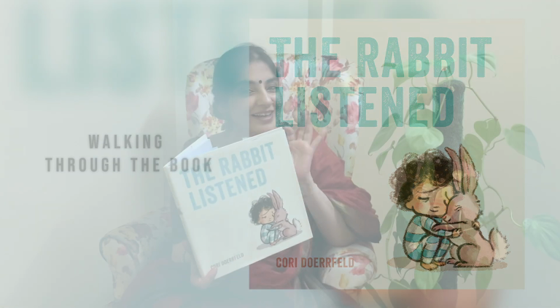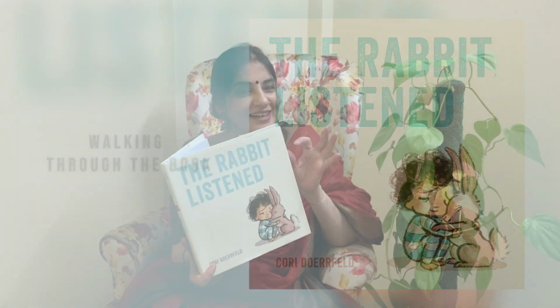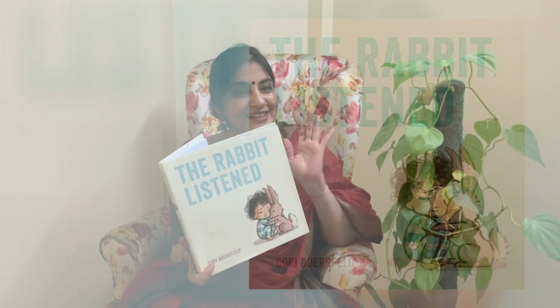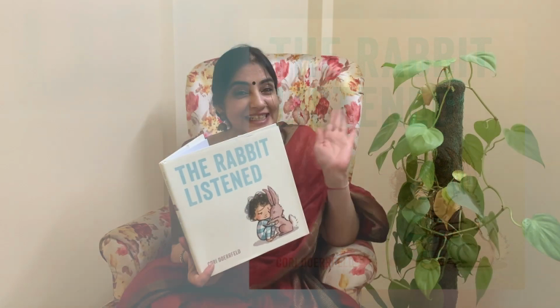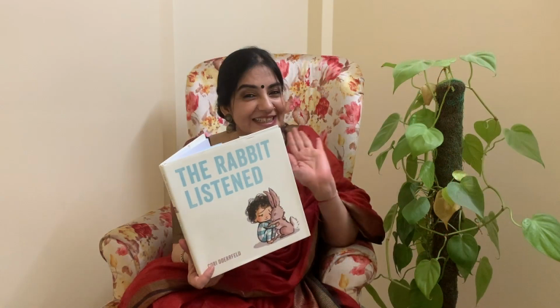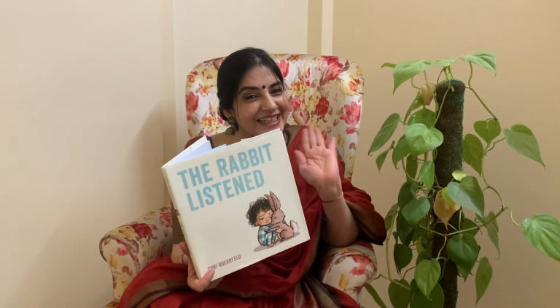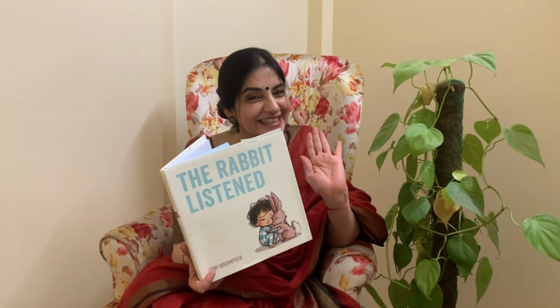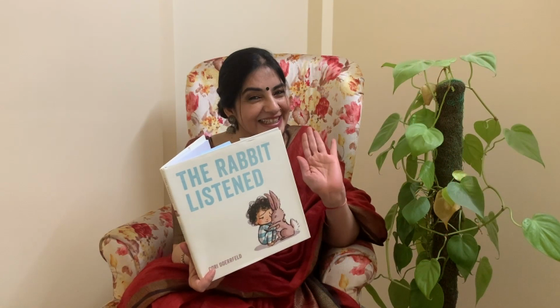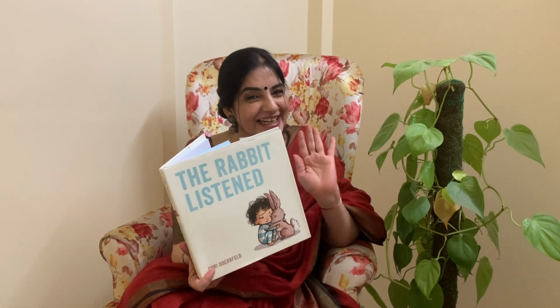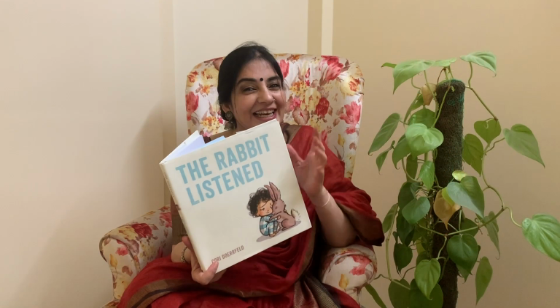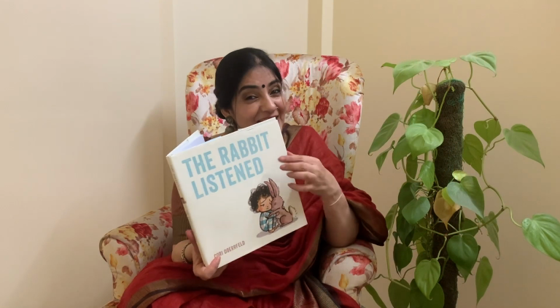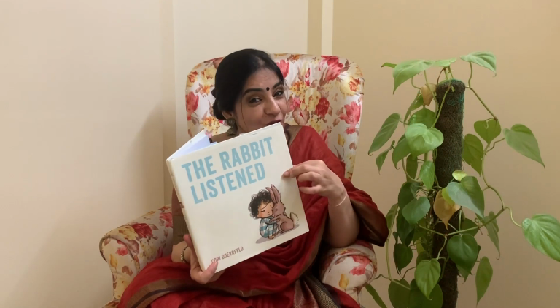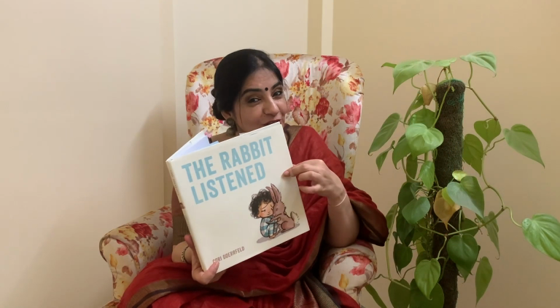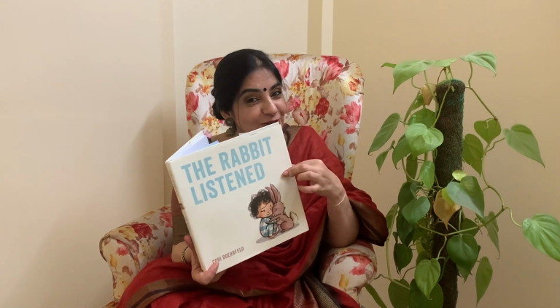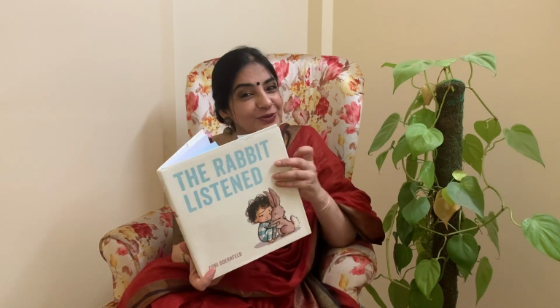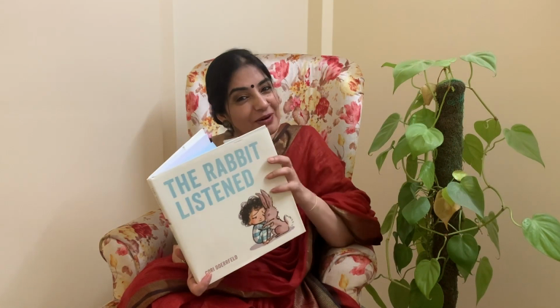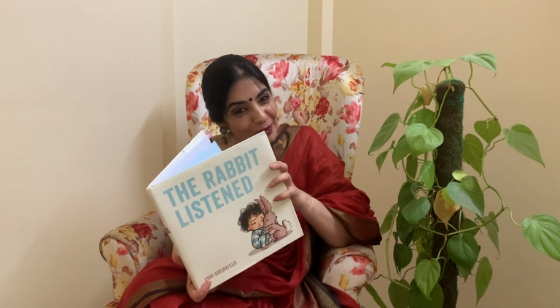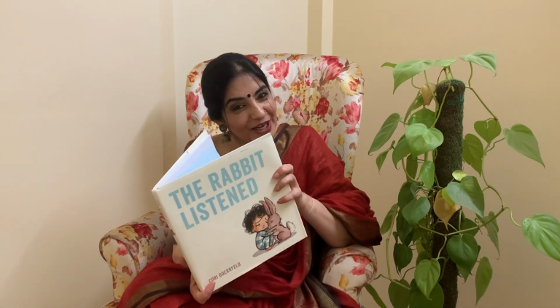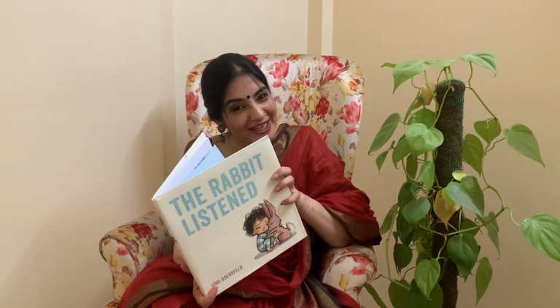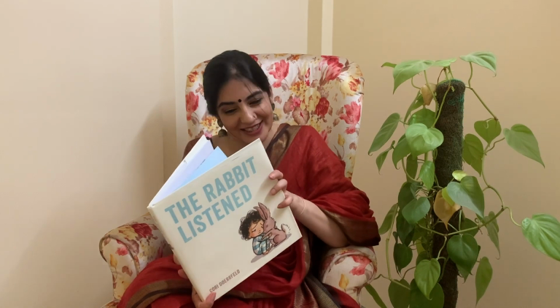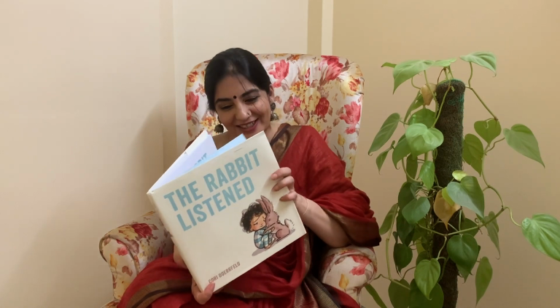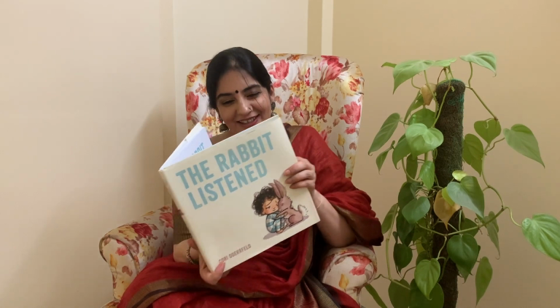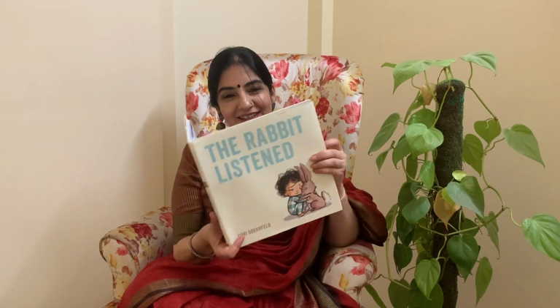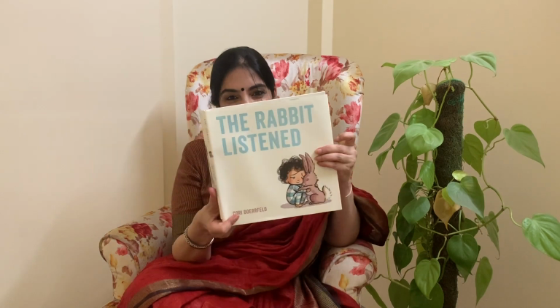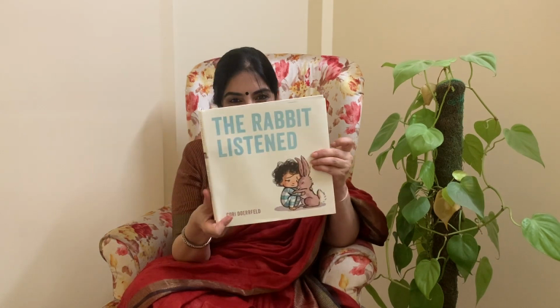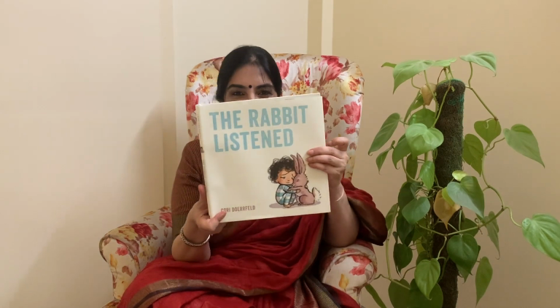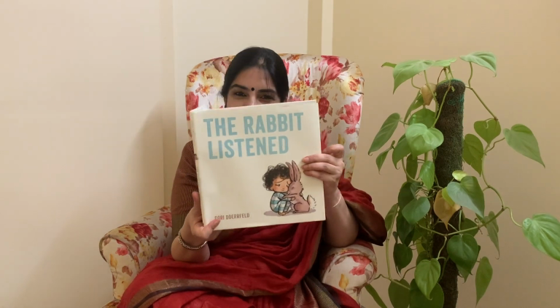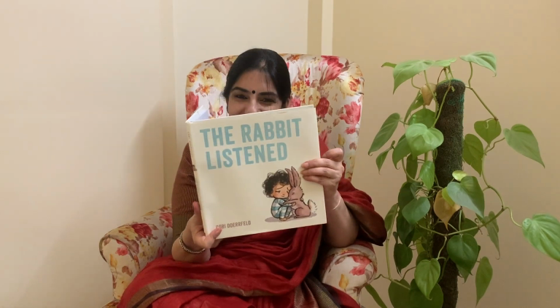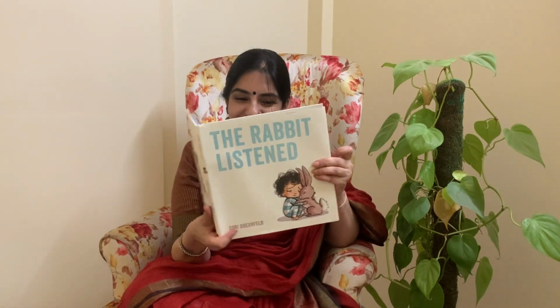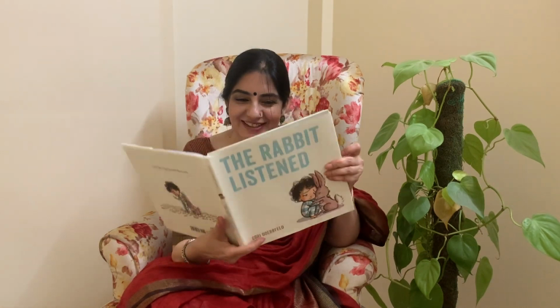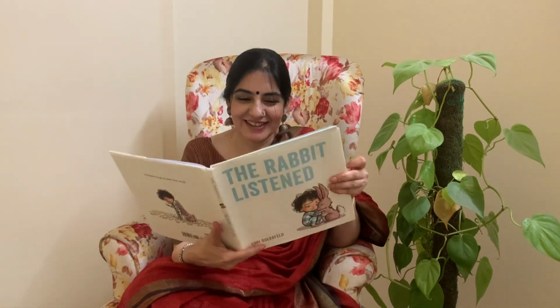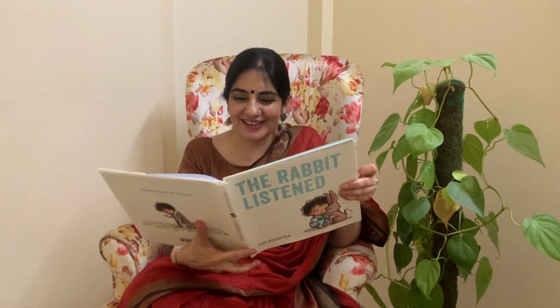Hello children! Let's walk through the book — "The Rabbit Listened."